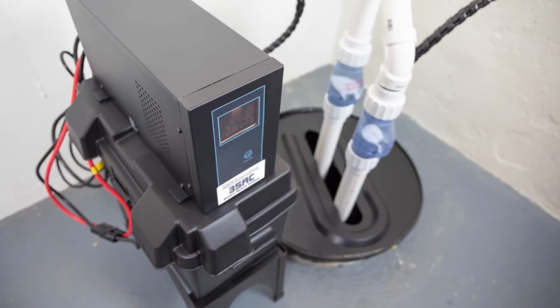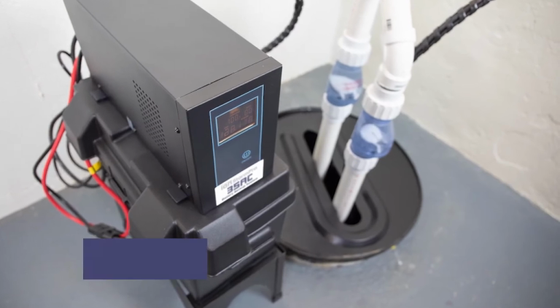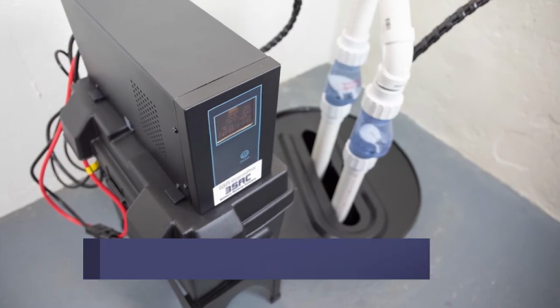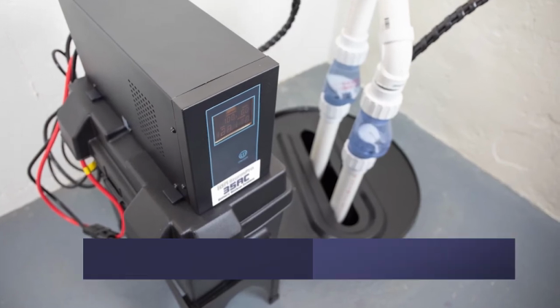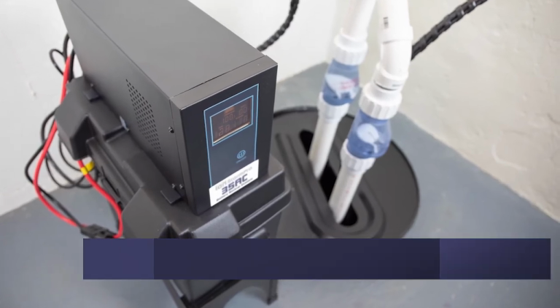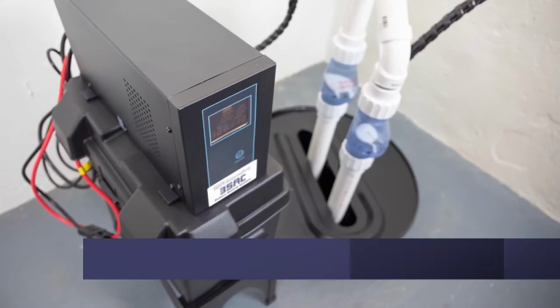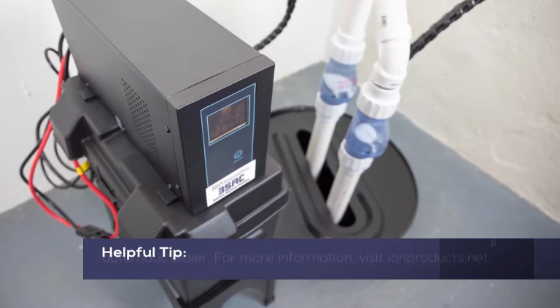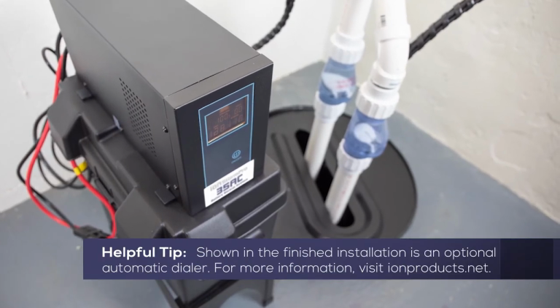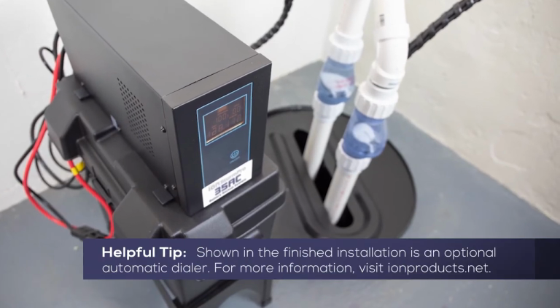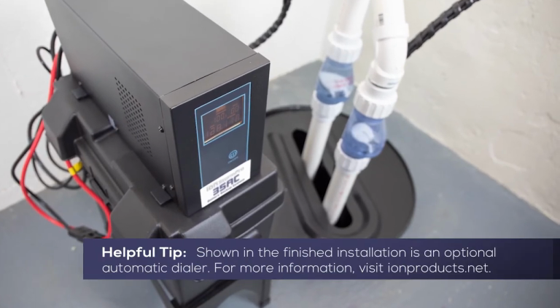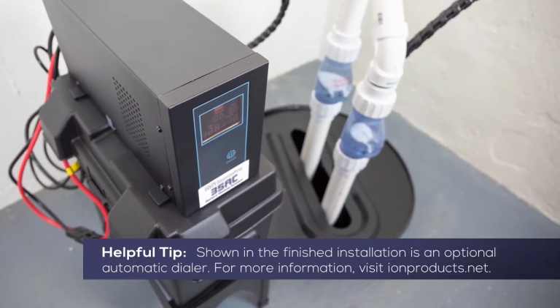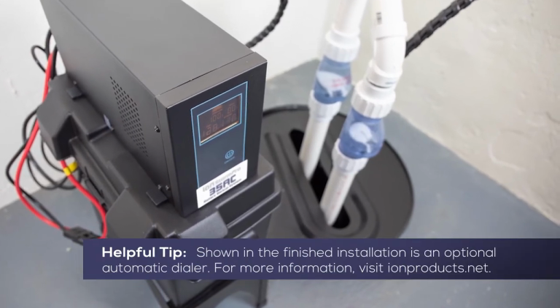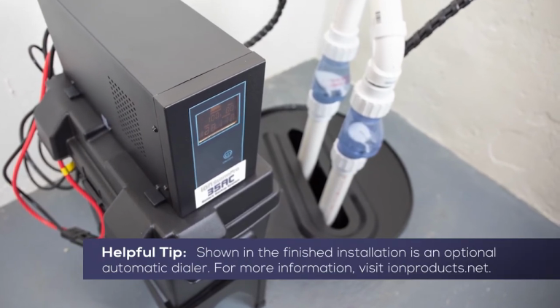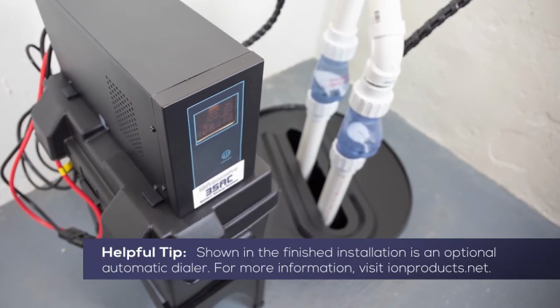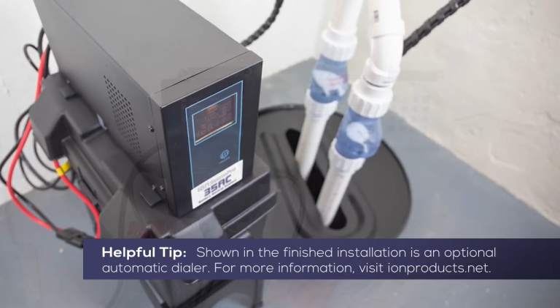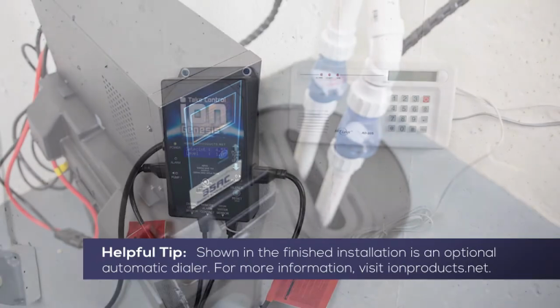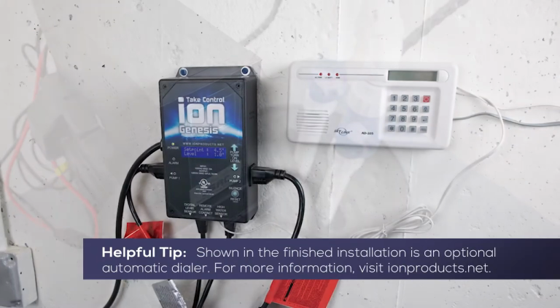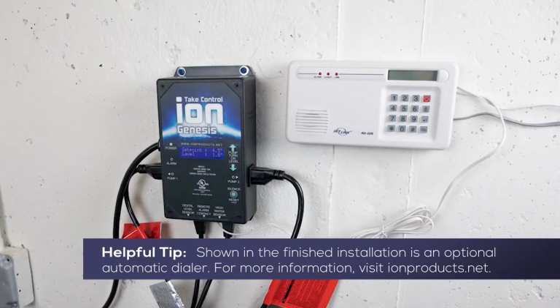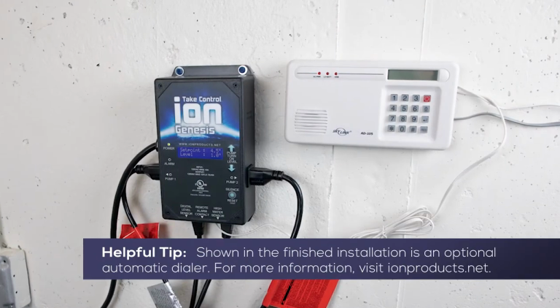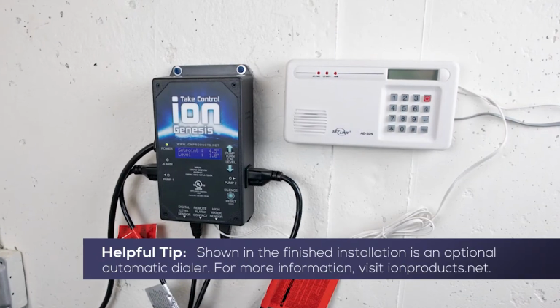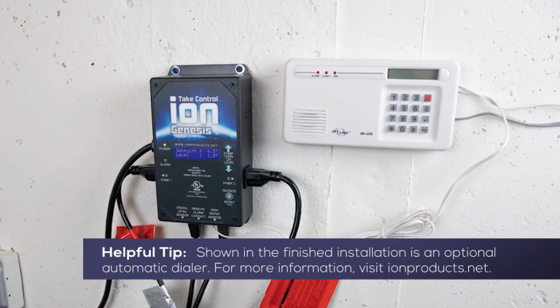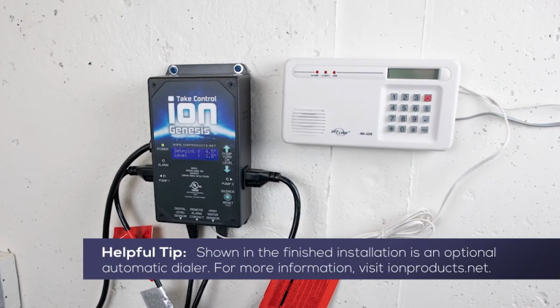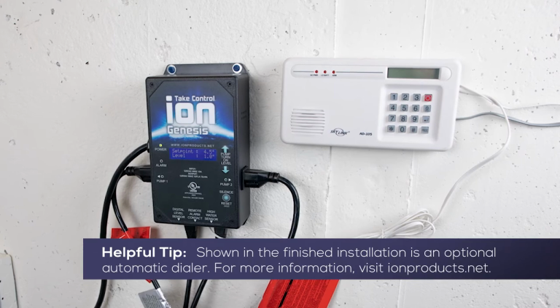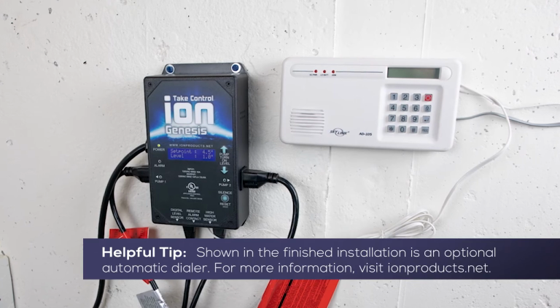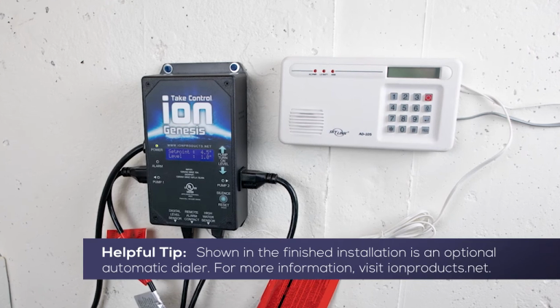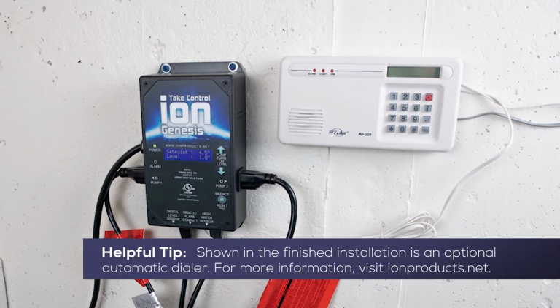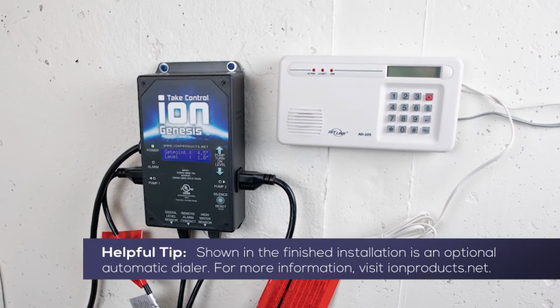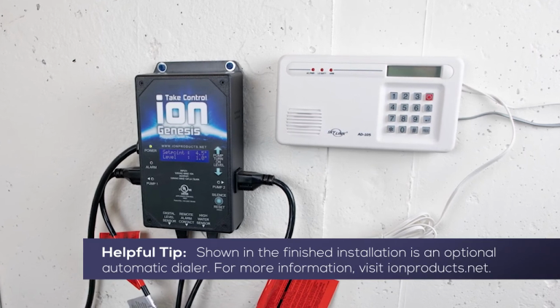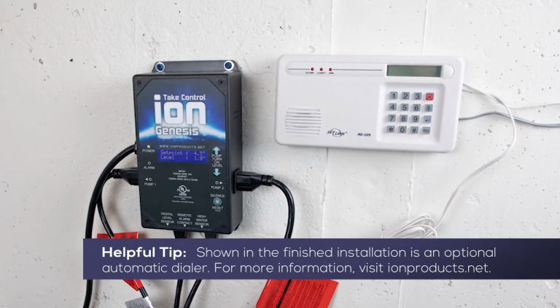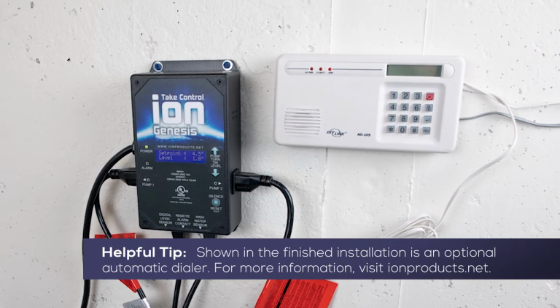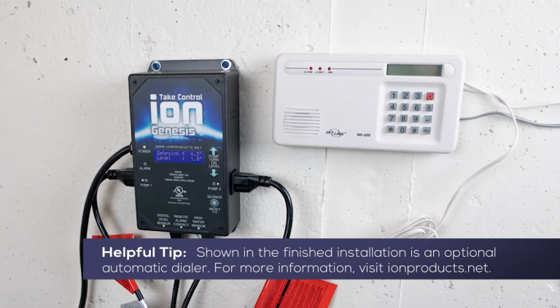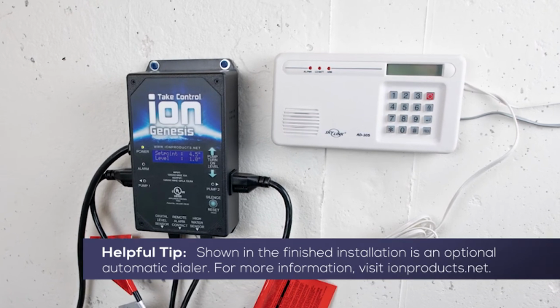Installation of the ION Technologies 35ACI Deluxe Battery Backup System is now complete.